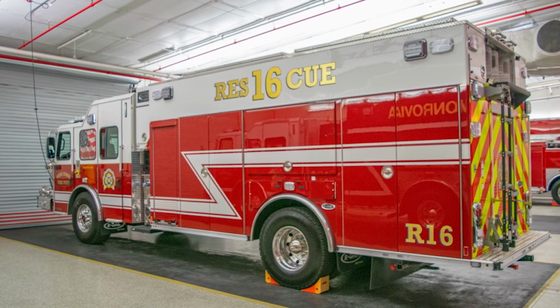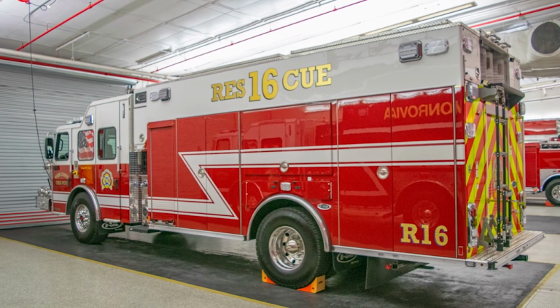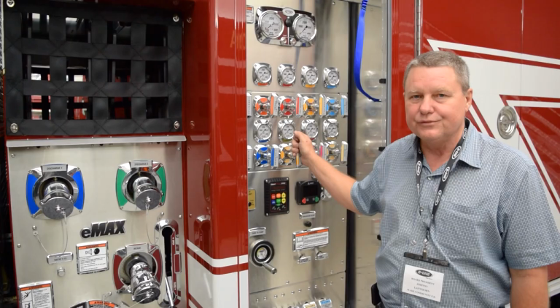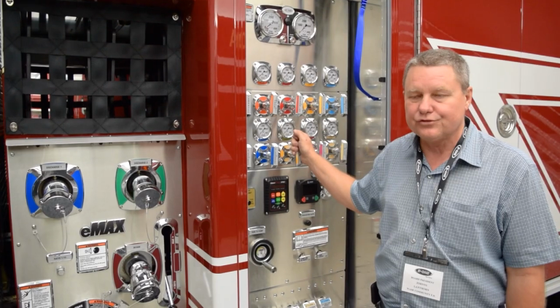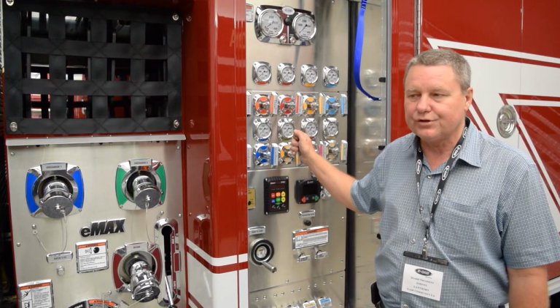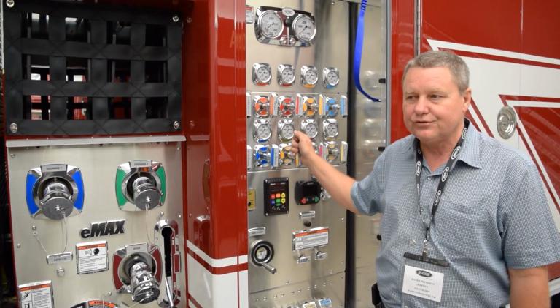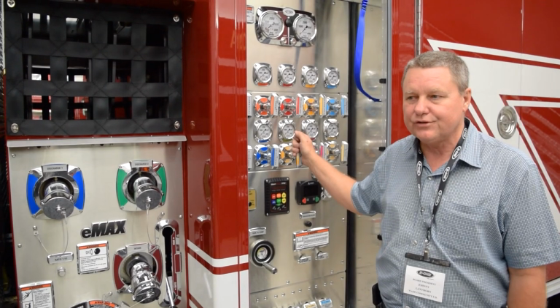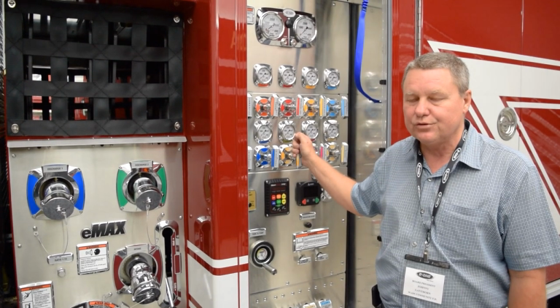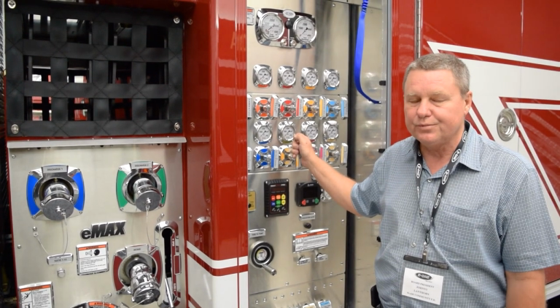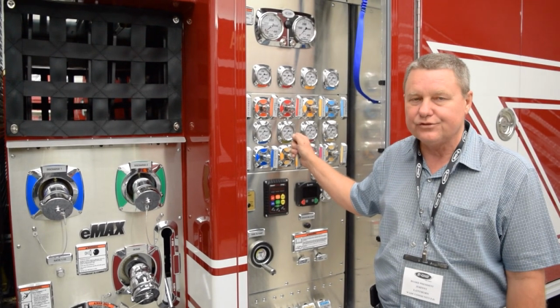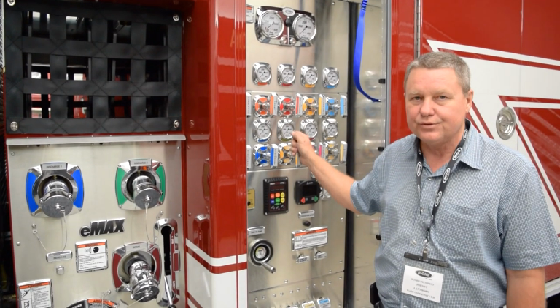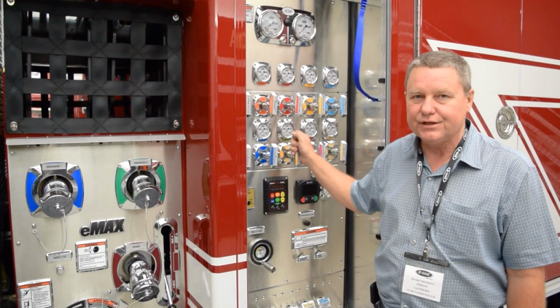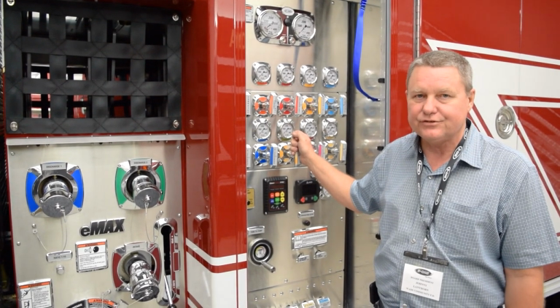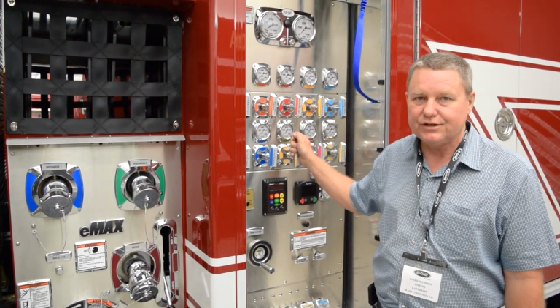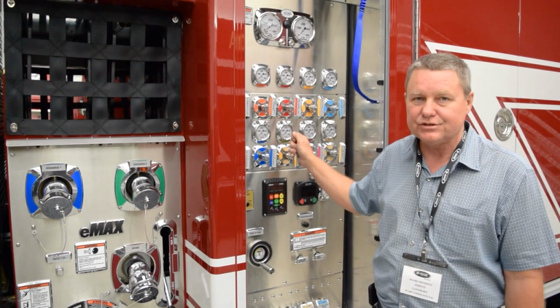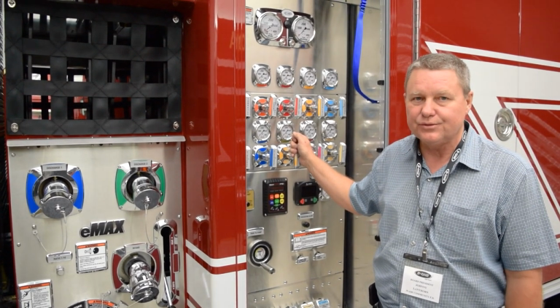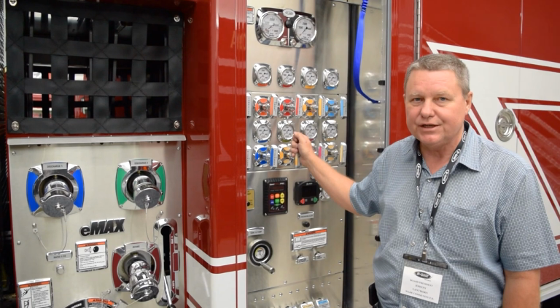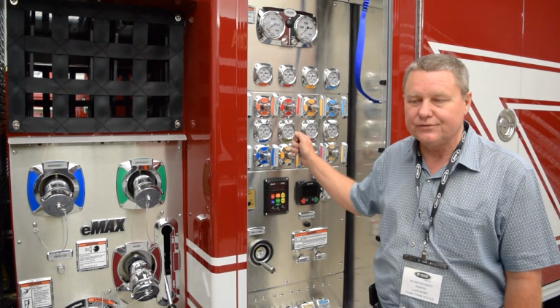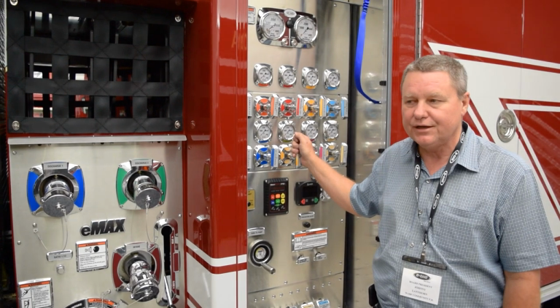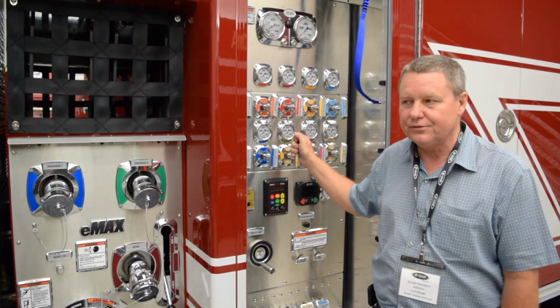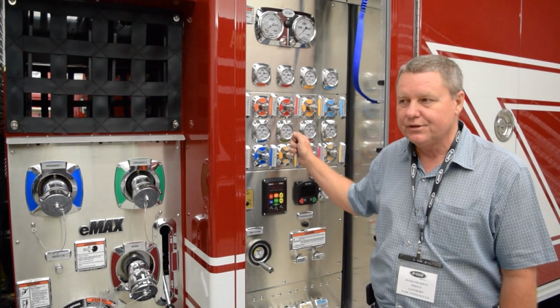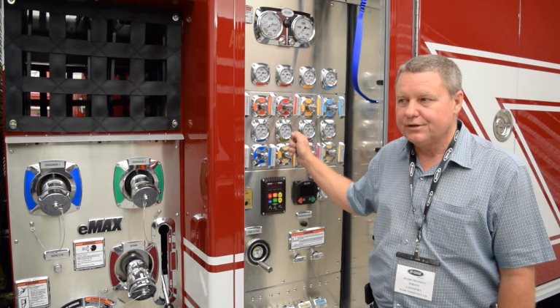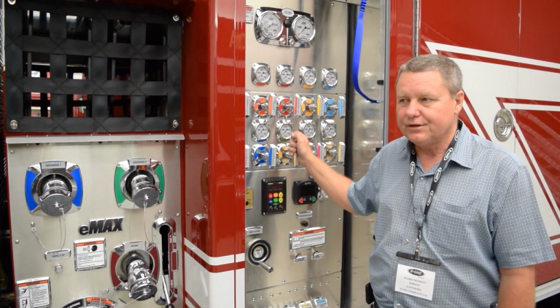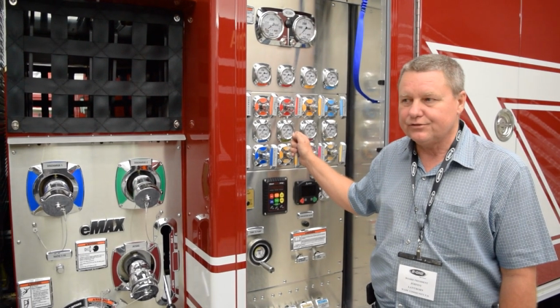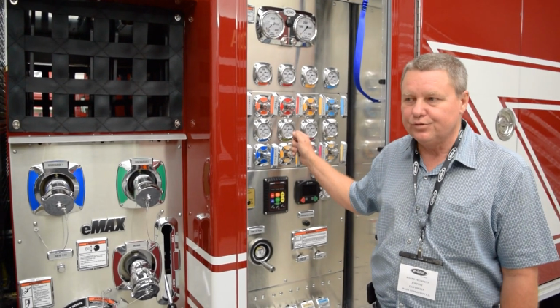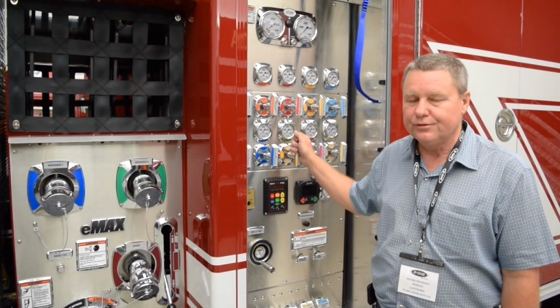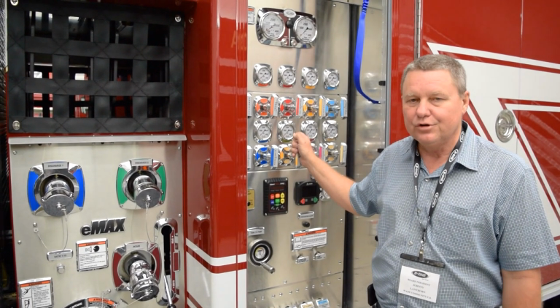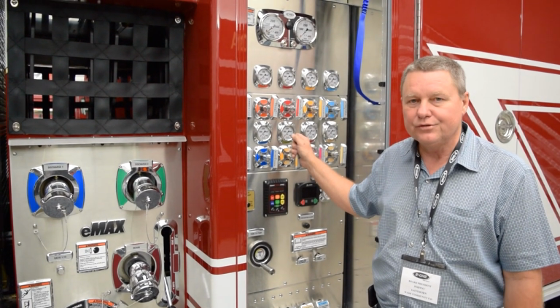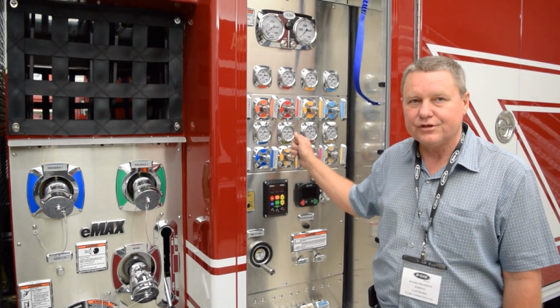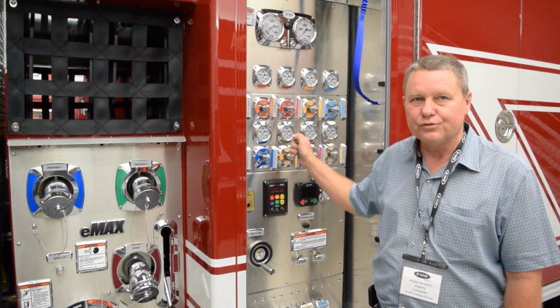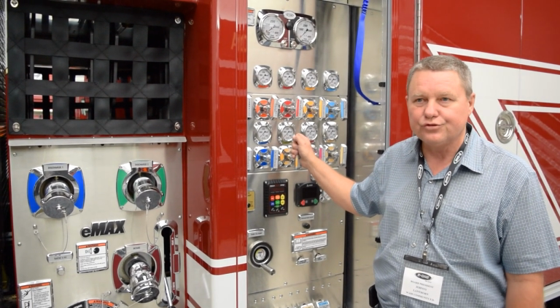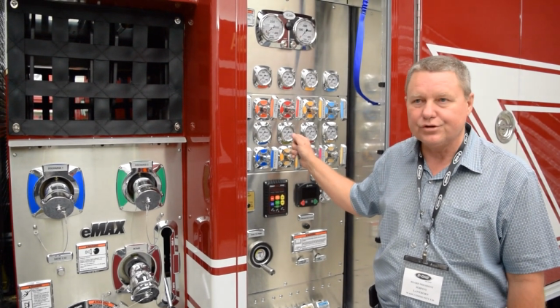This truck here is actually going to replace three trucks at the station that we have now. So we'll be able to go with just one truck.